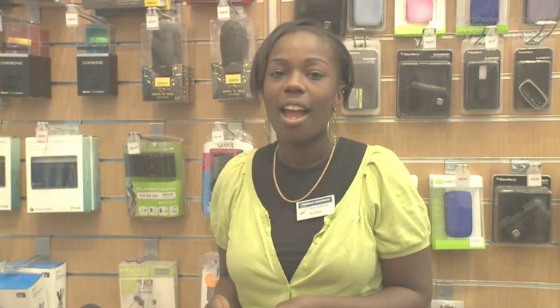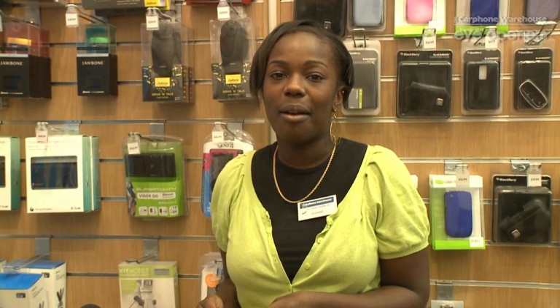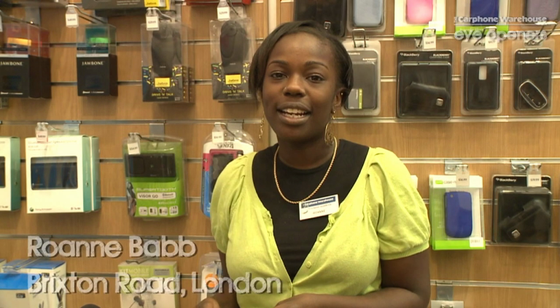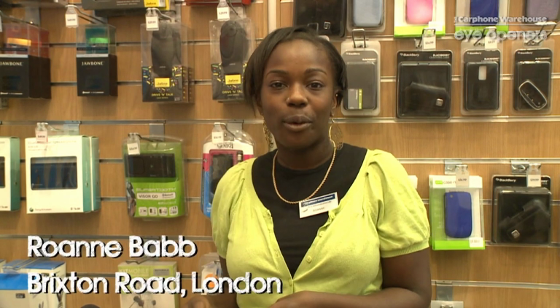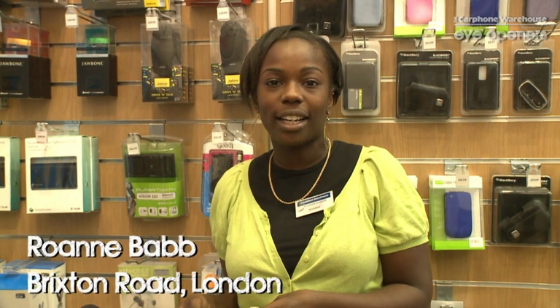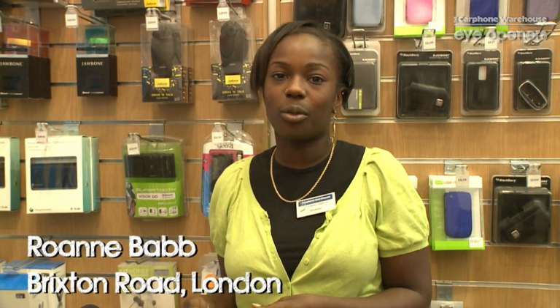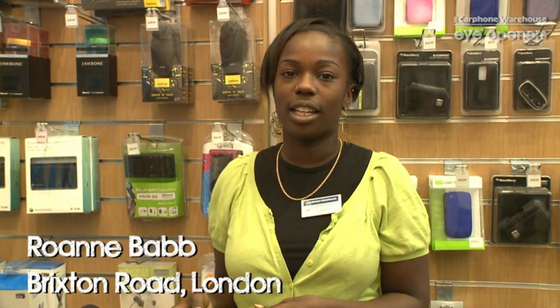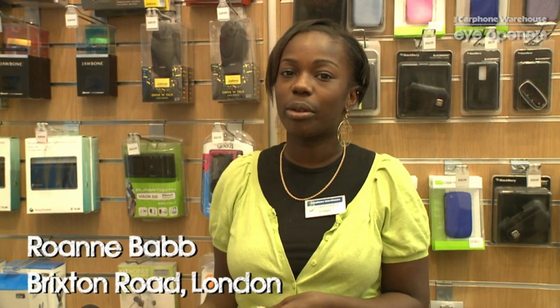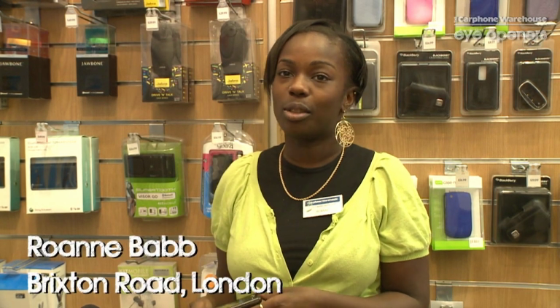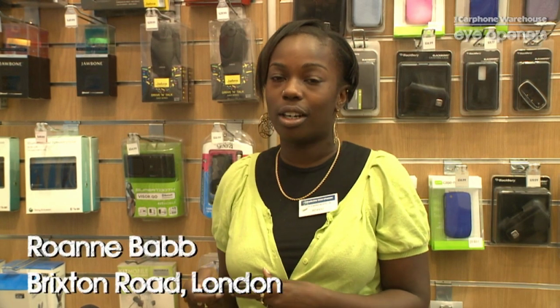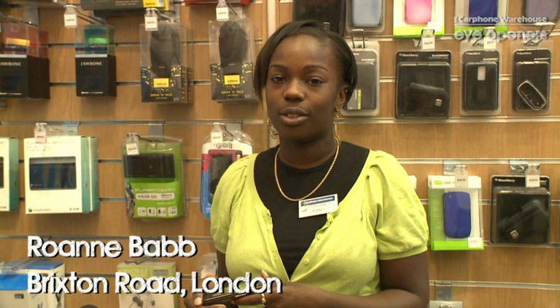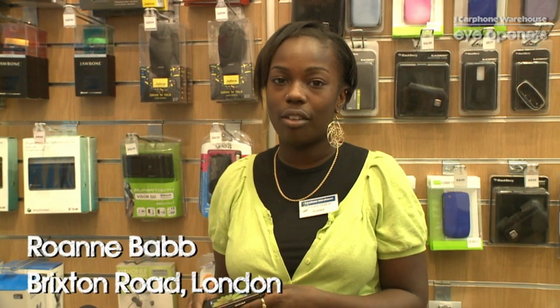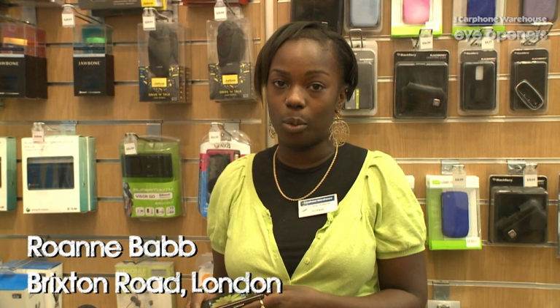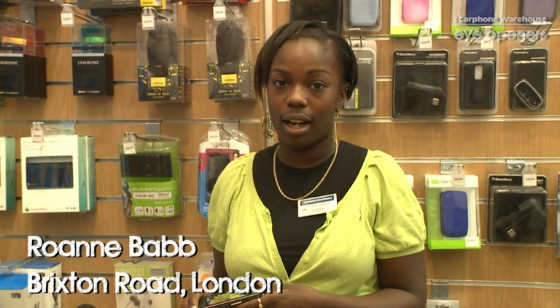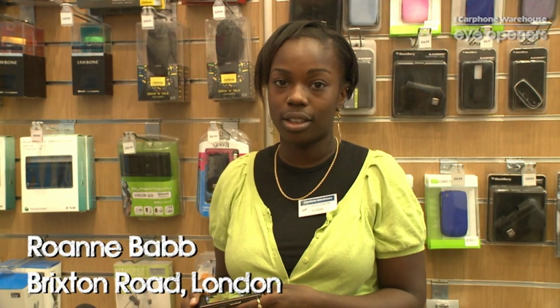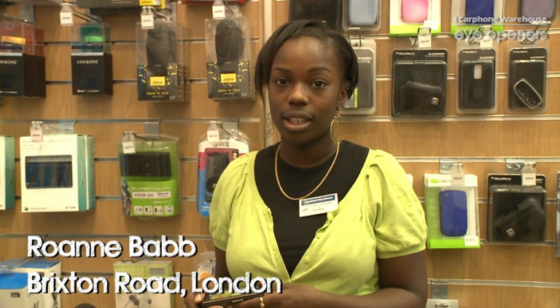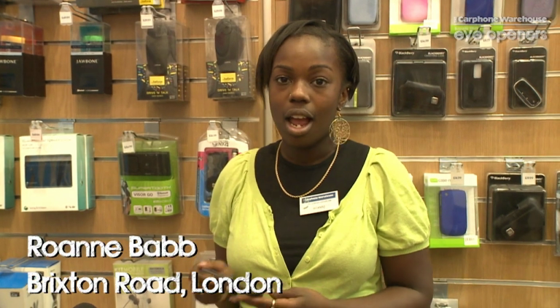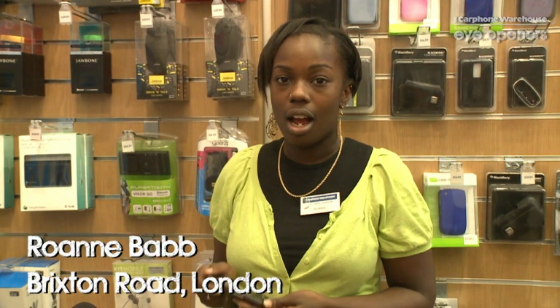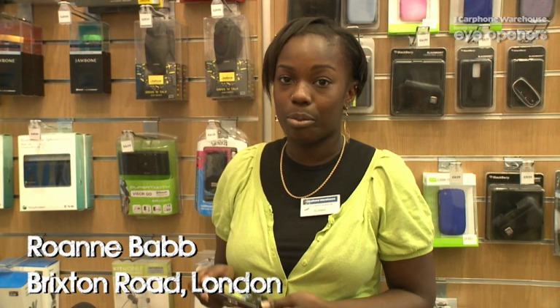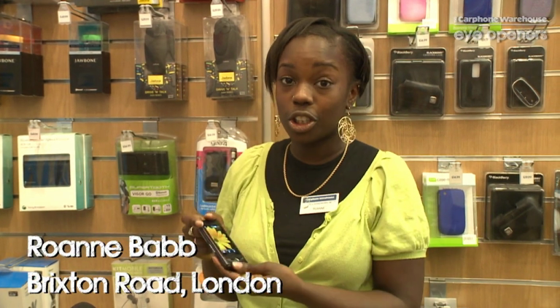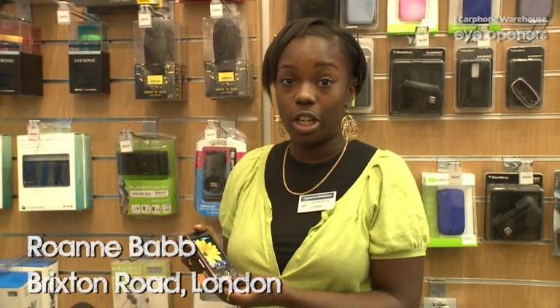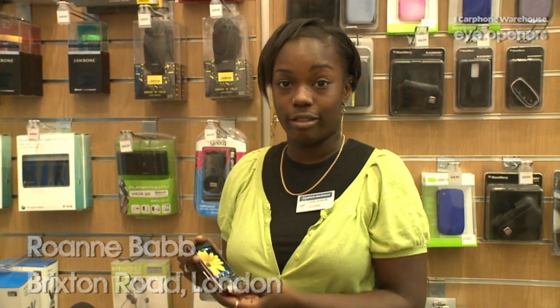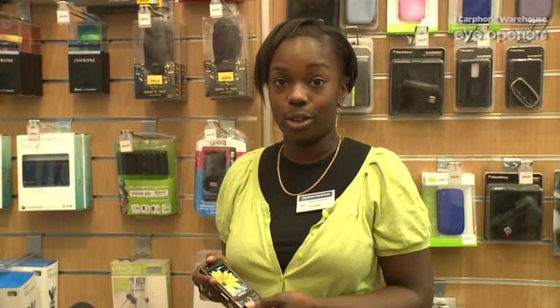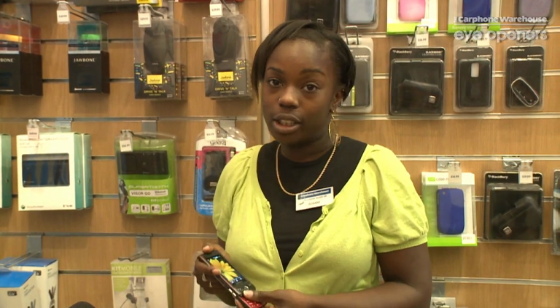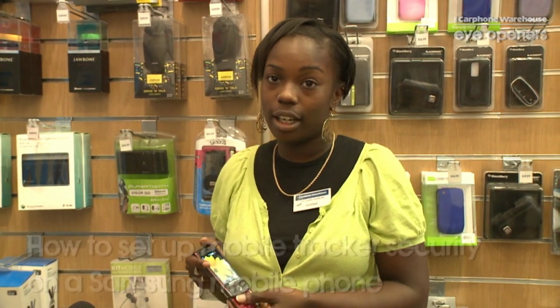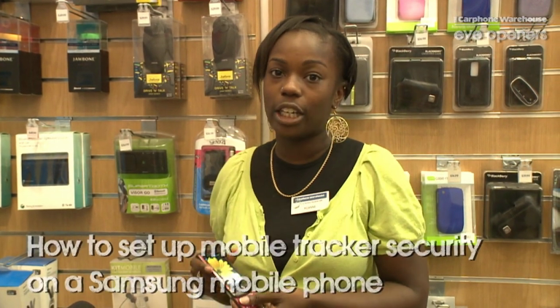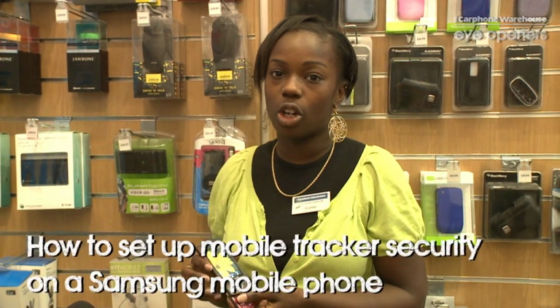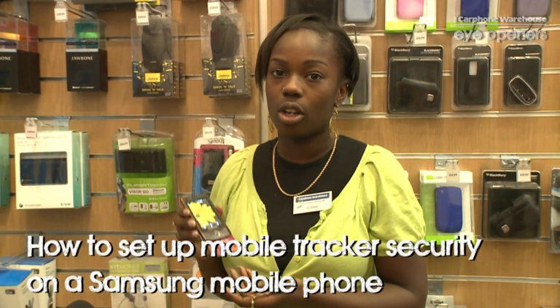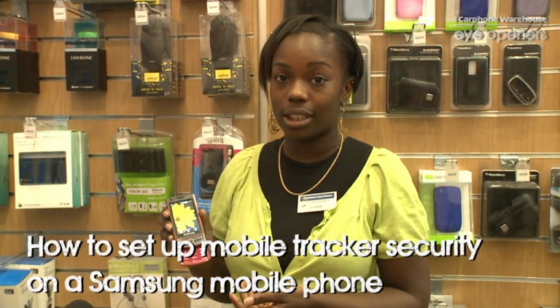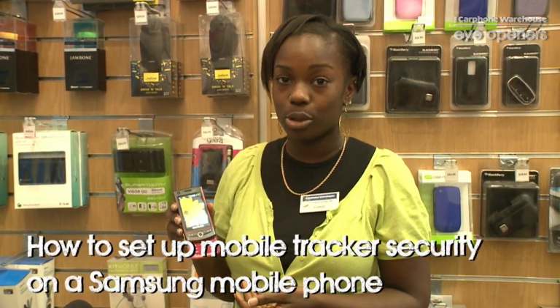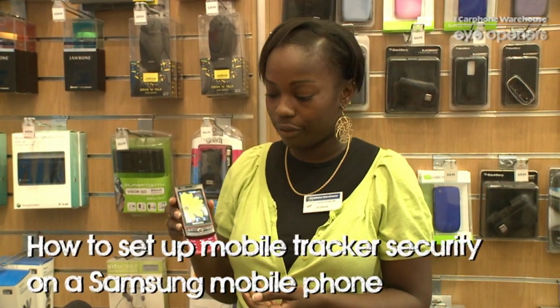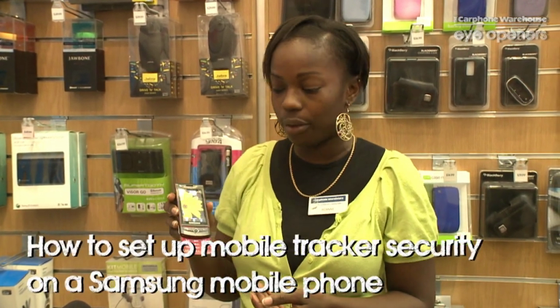Hi, my name's Yolan and I work in the Brixton branch of Carth Warehouse. I'm just going to show you a really cool security feature on a Samsung phone.